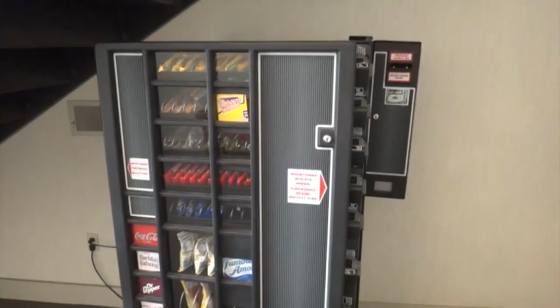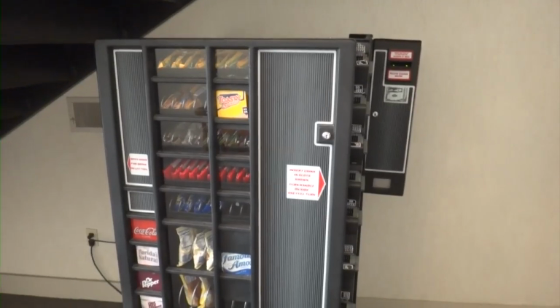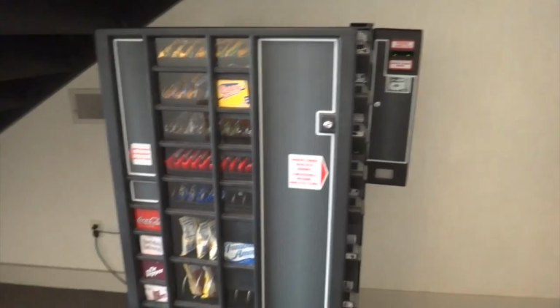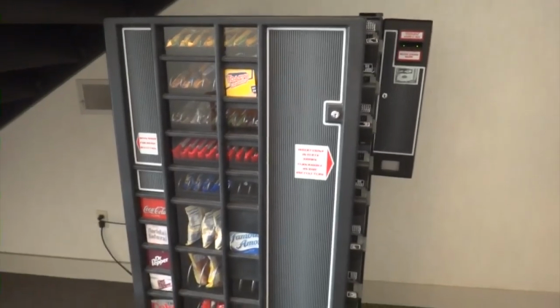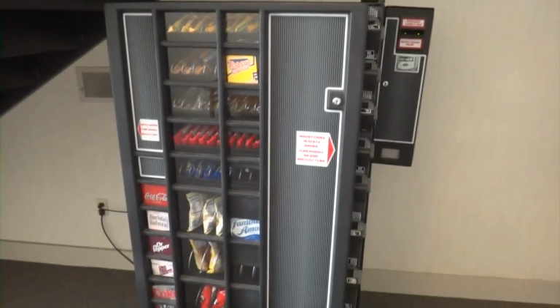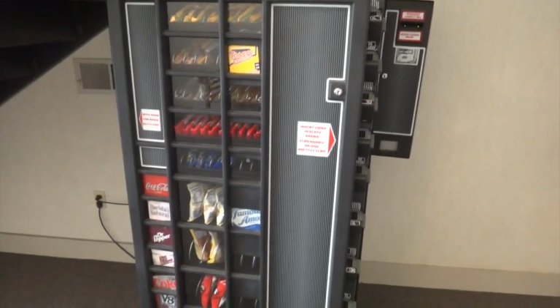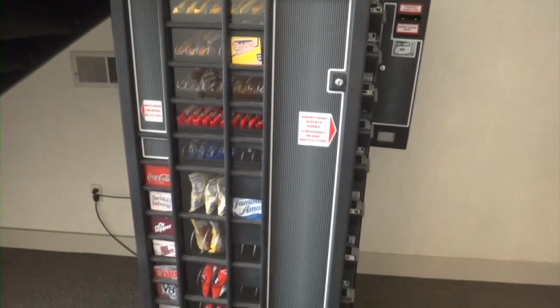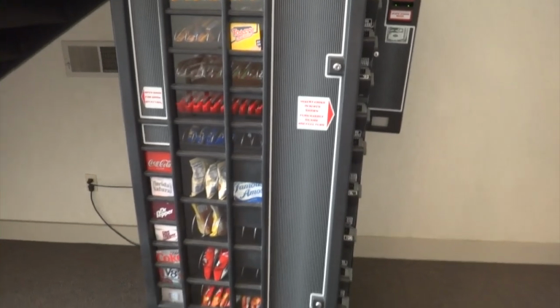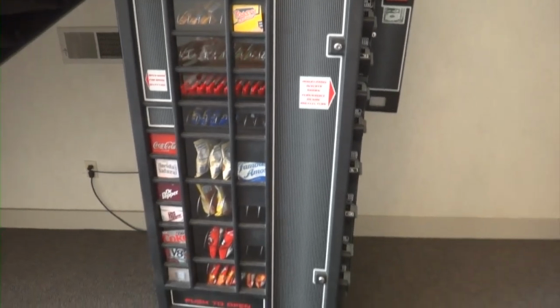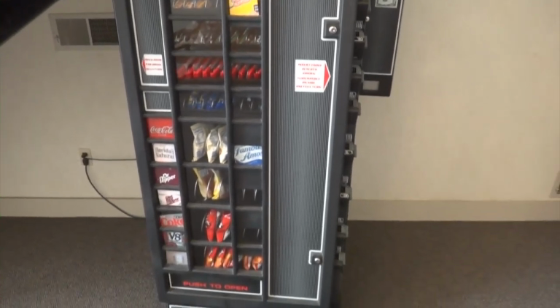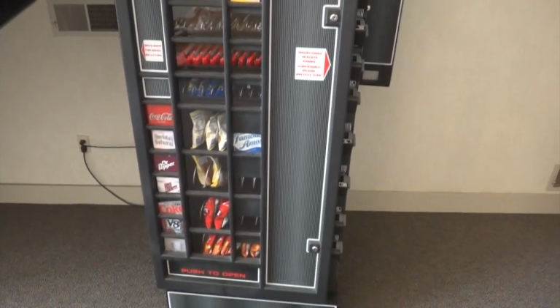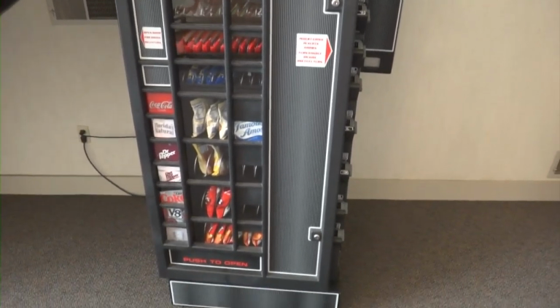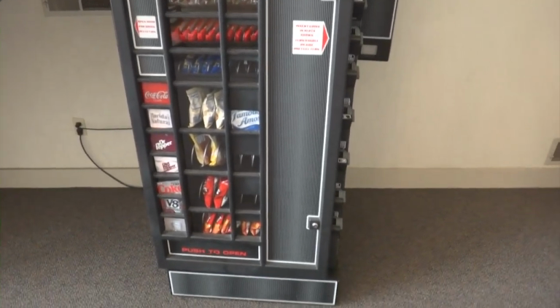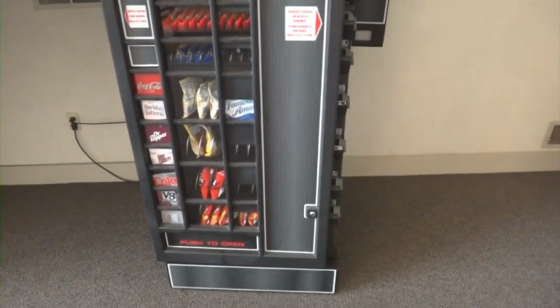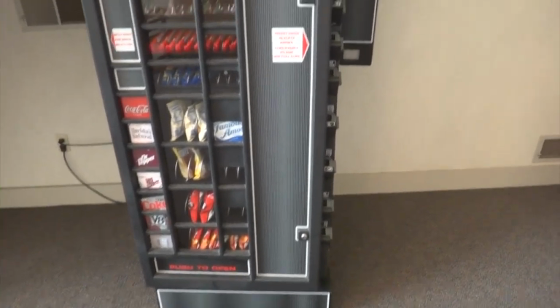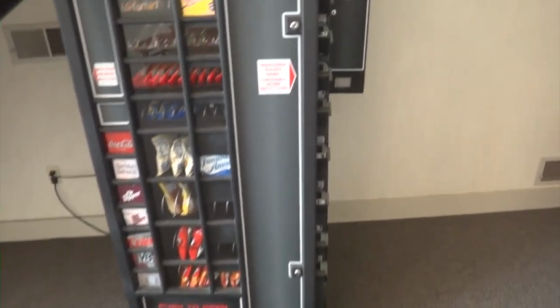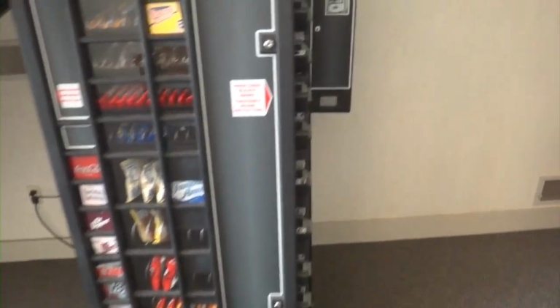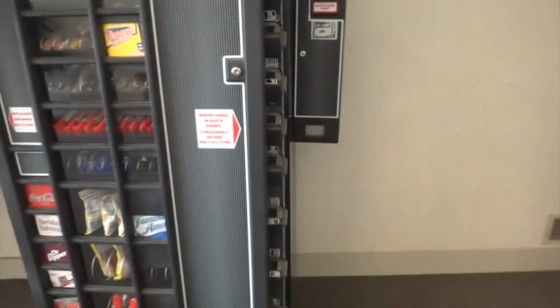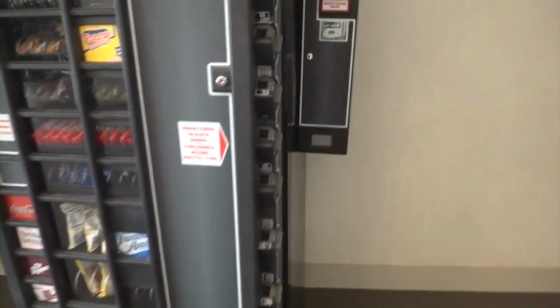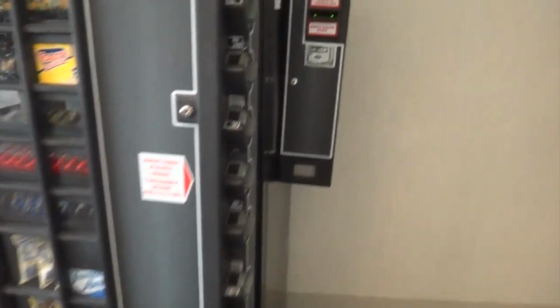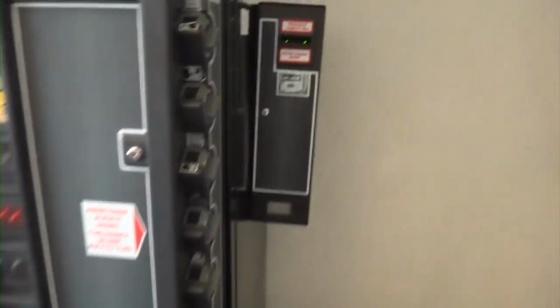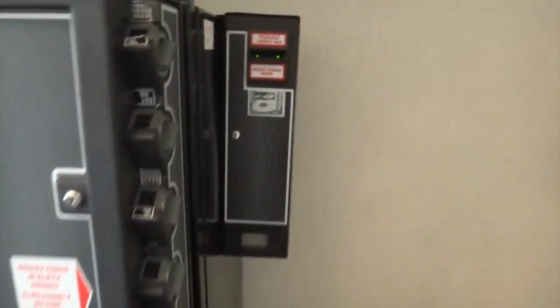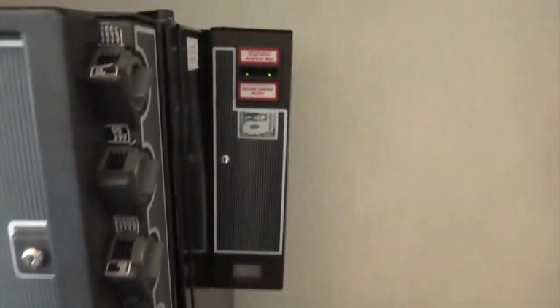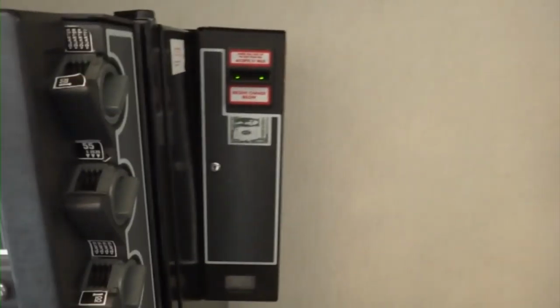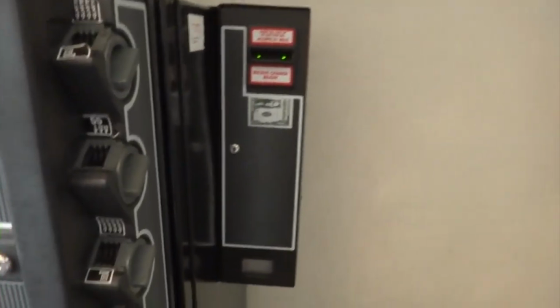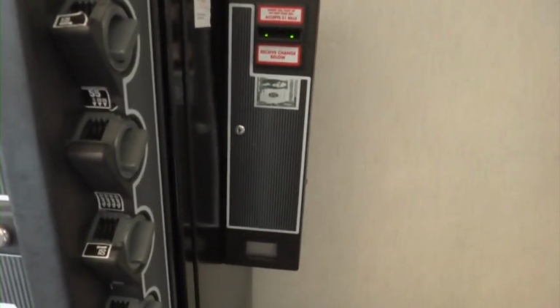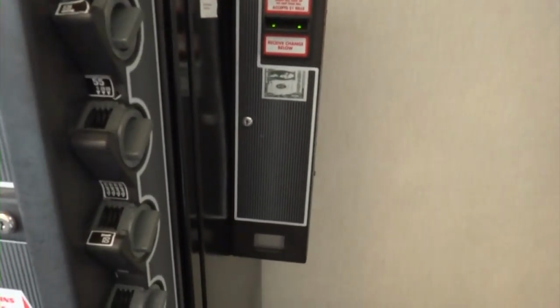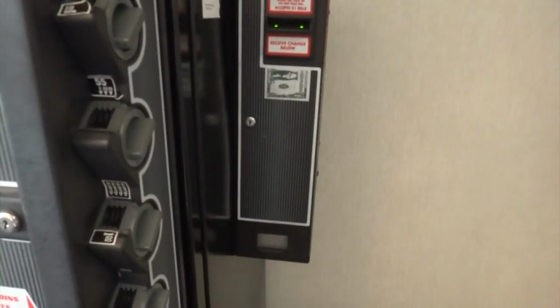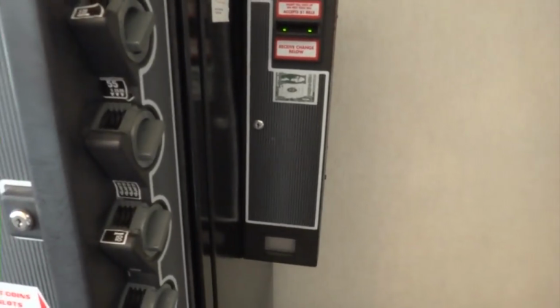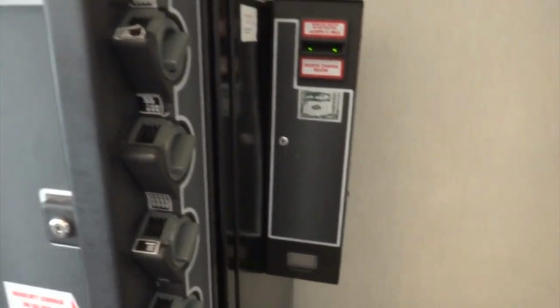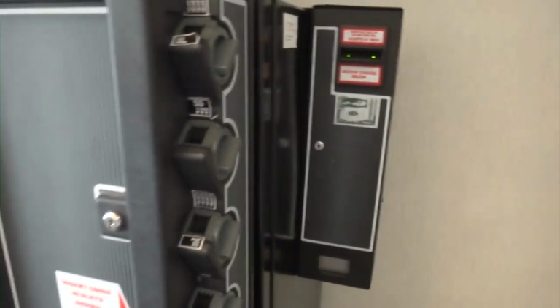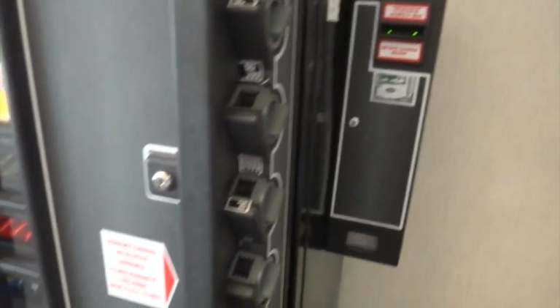Look what I found in the South Park office building in Ronald, Virginia — an interesting vending machine.